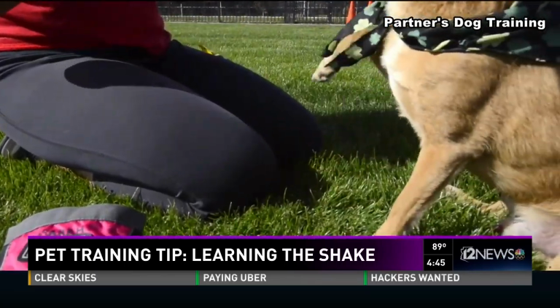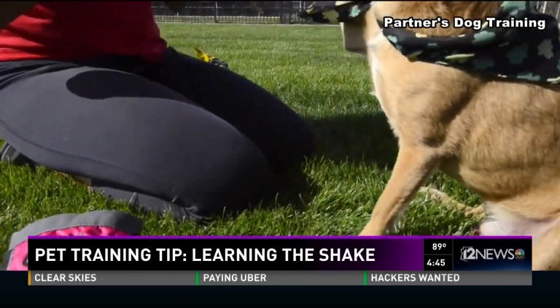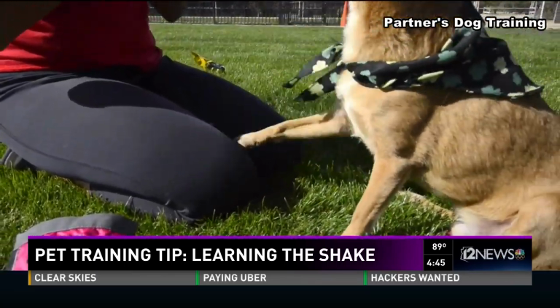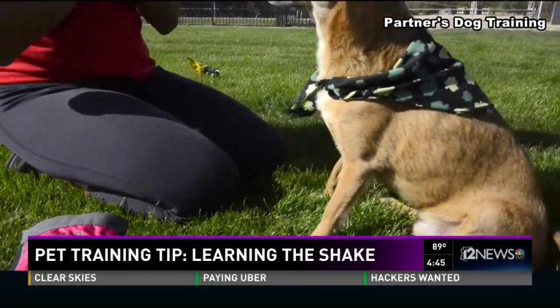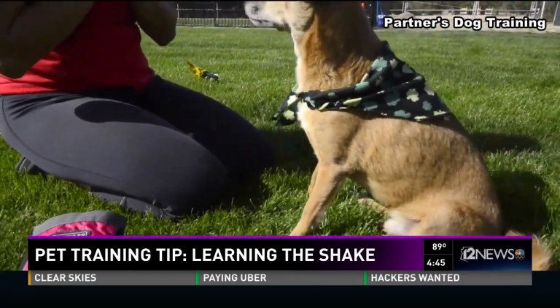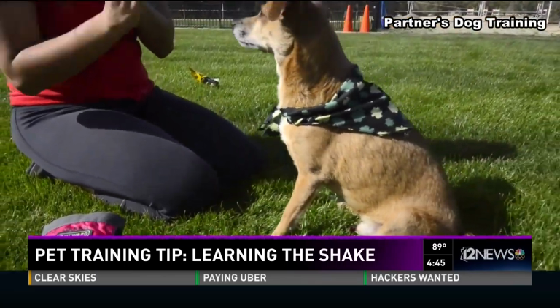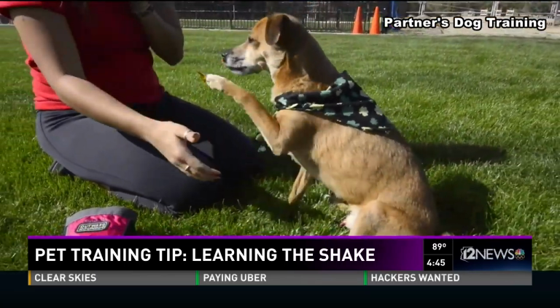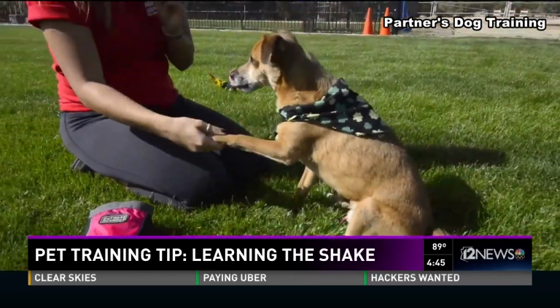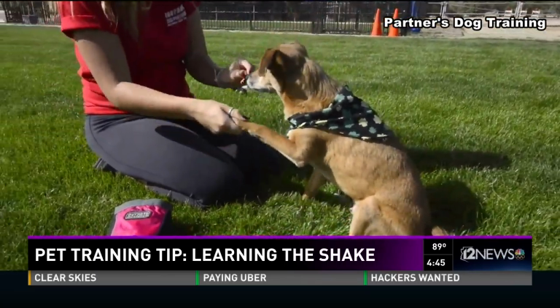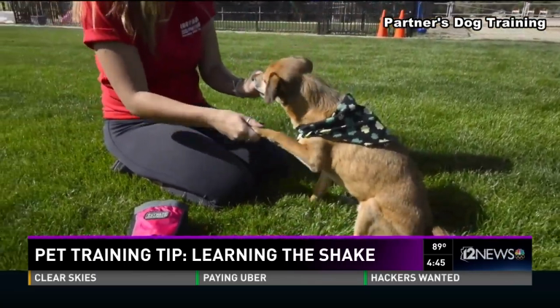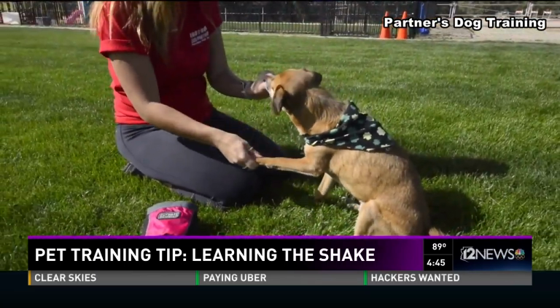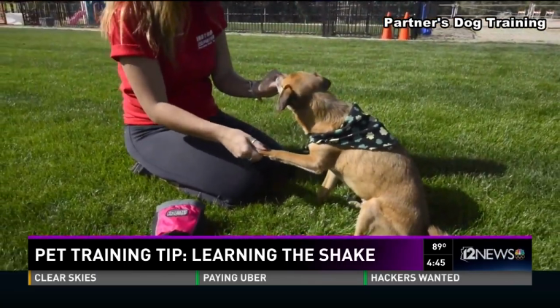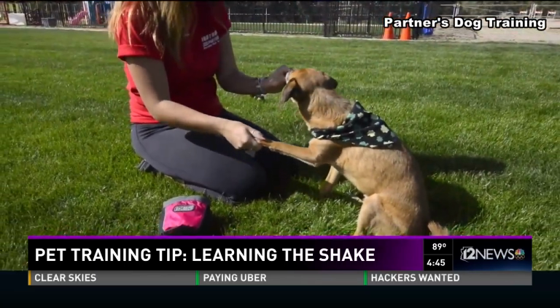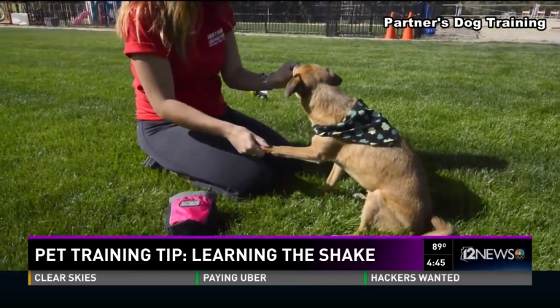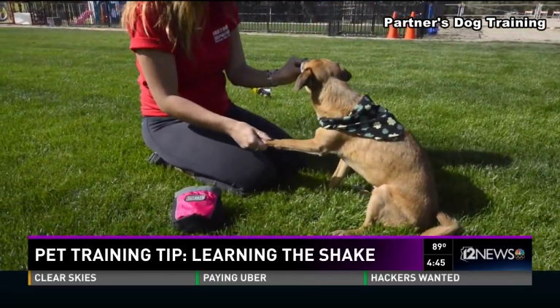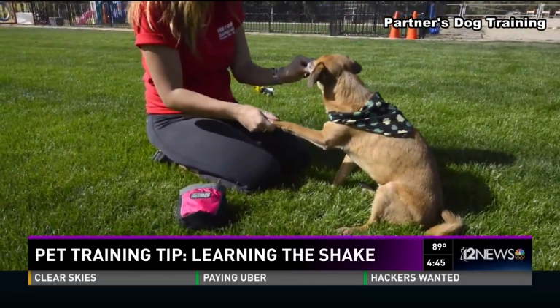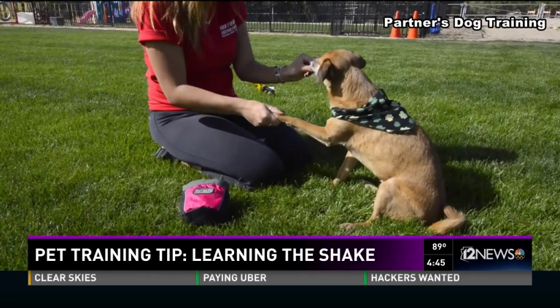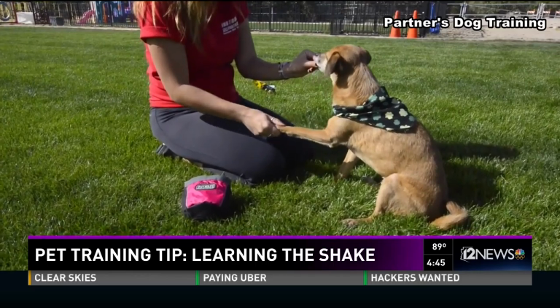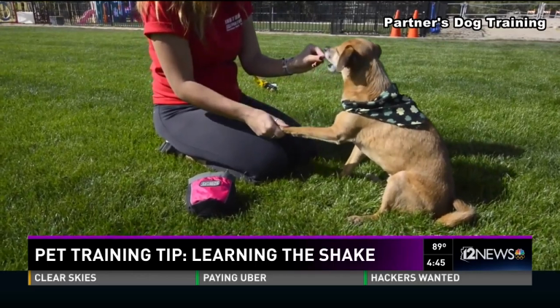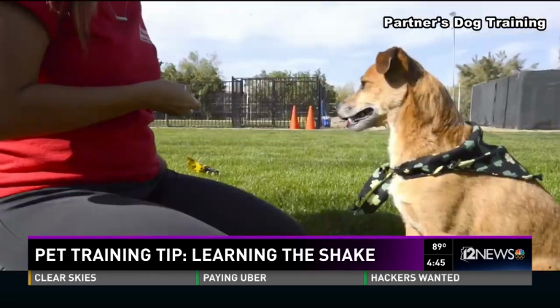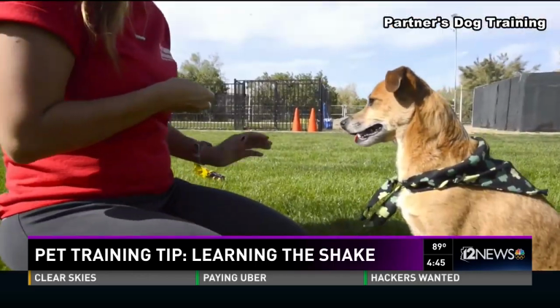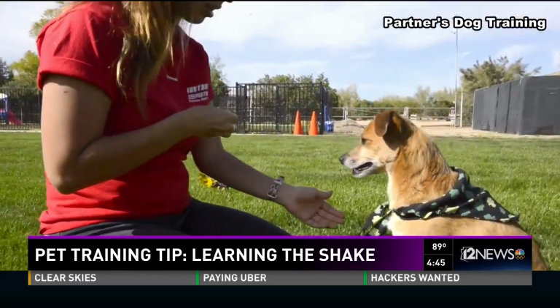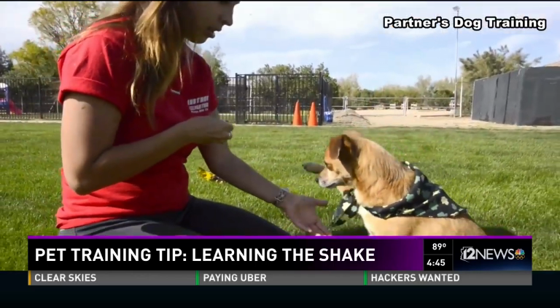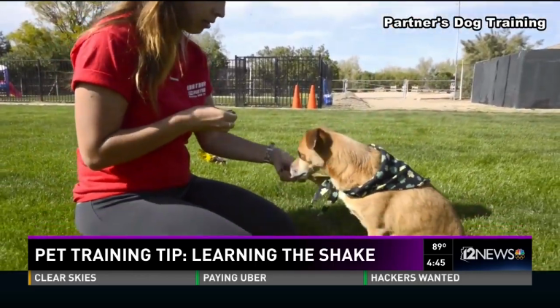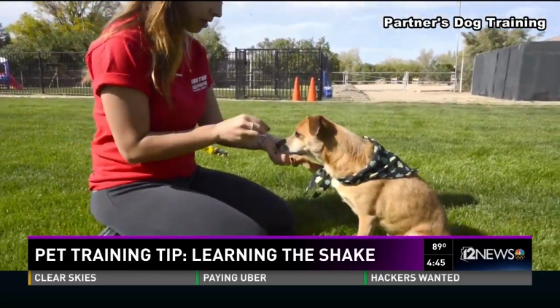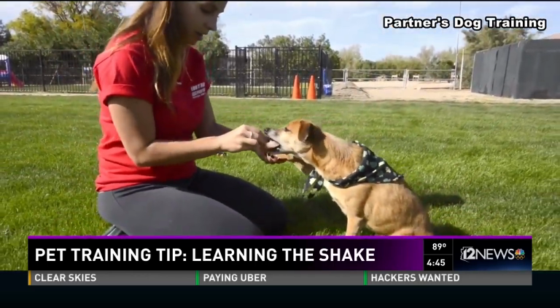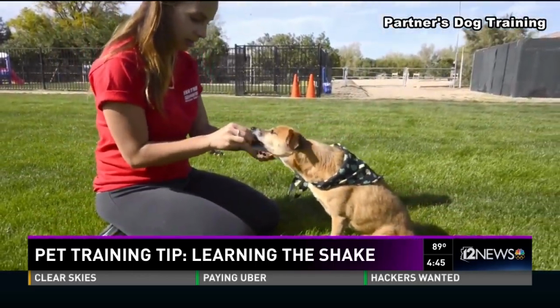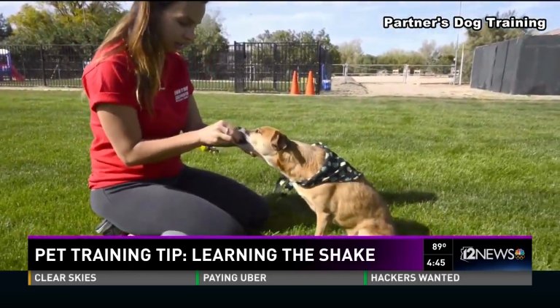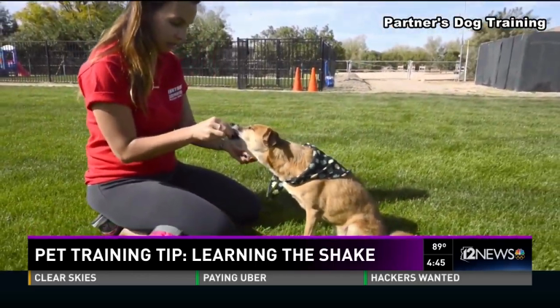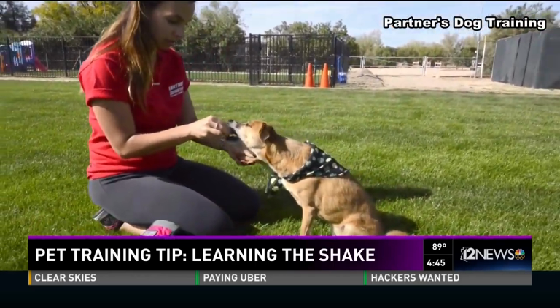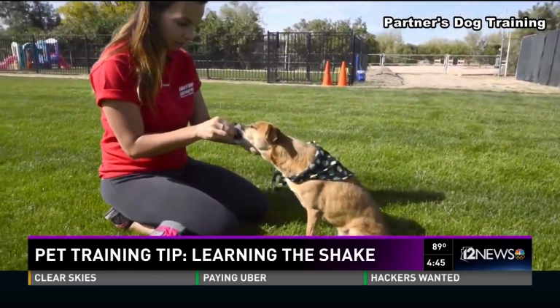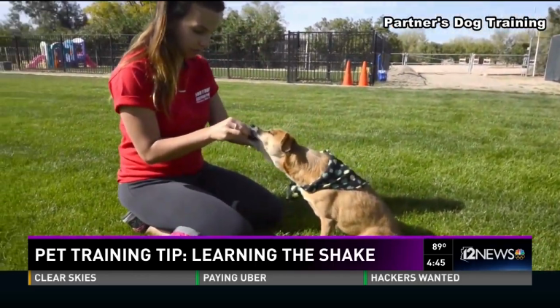This is Sarah working with her dog Maddie. Maddie is interesting because he's not a very high-drive dog, but he's very food motivated, so easy to train in that regard.